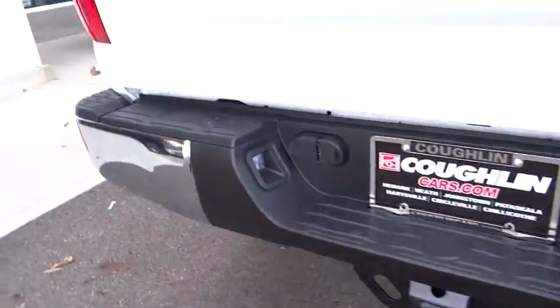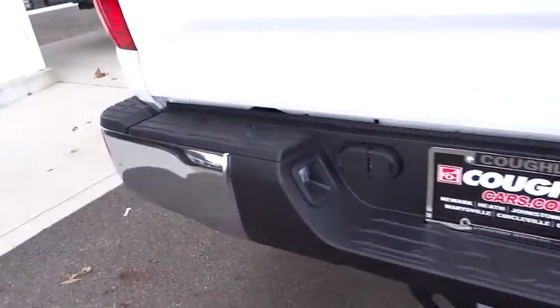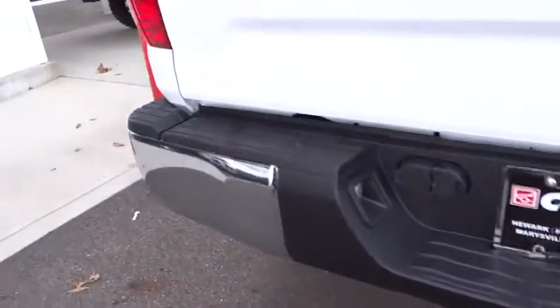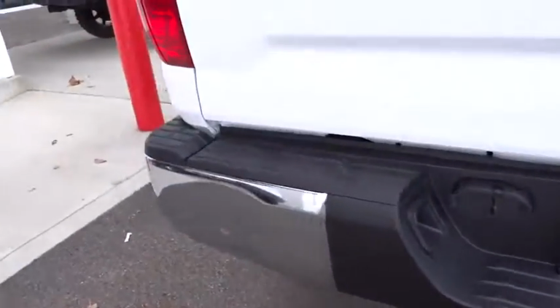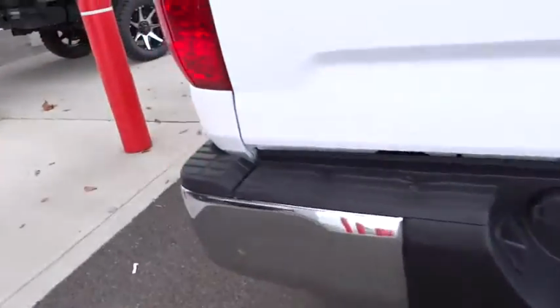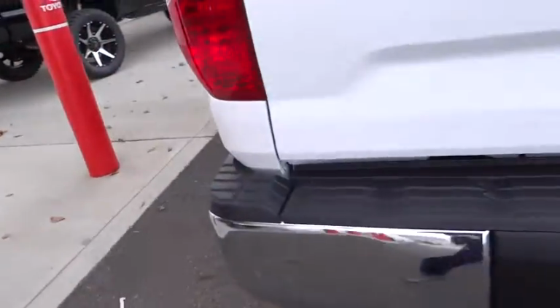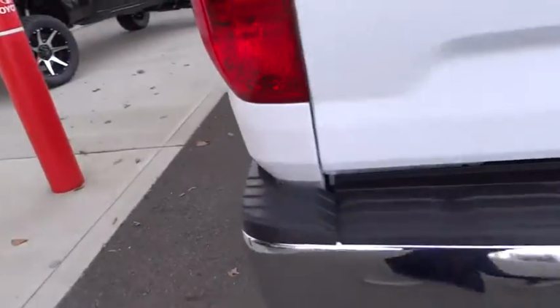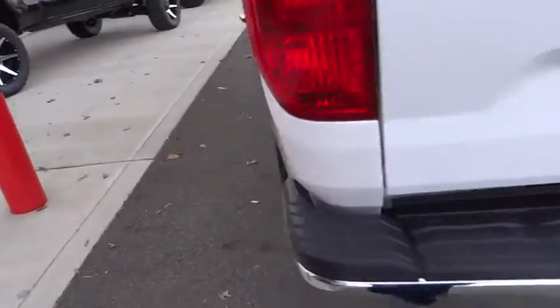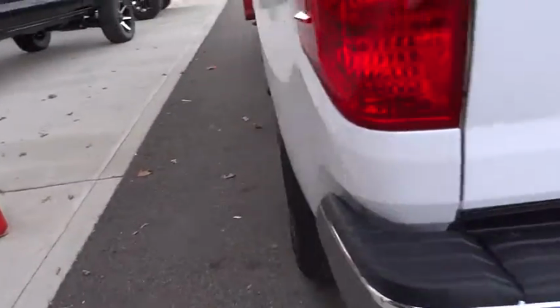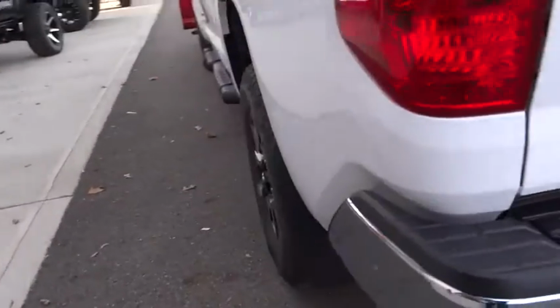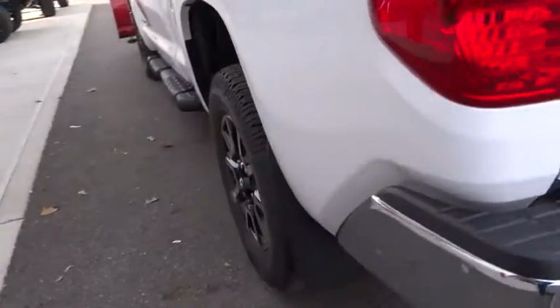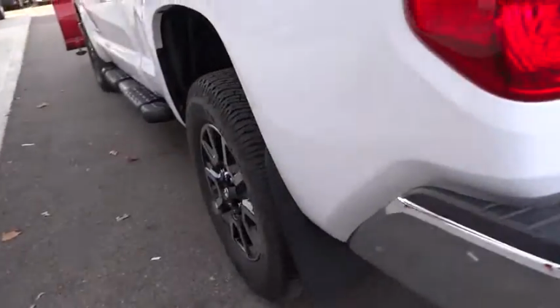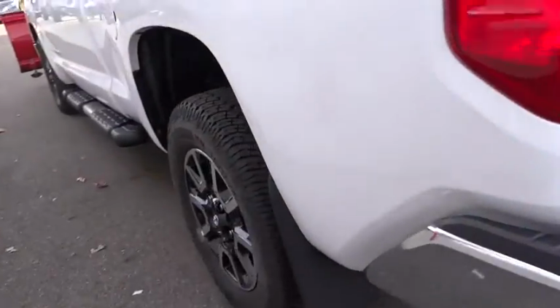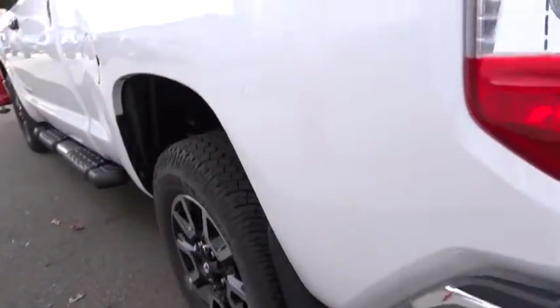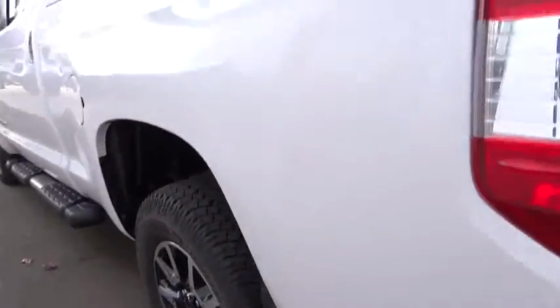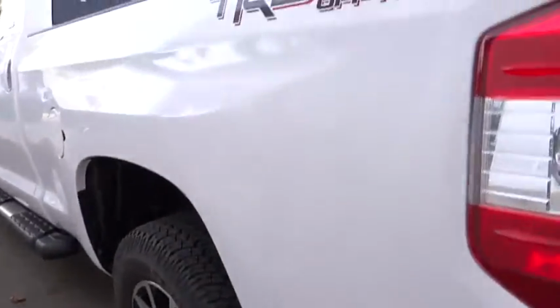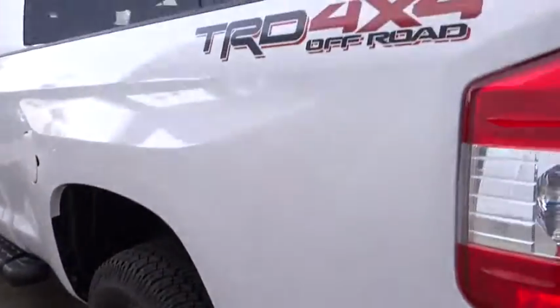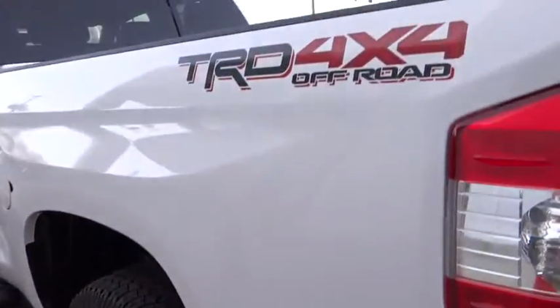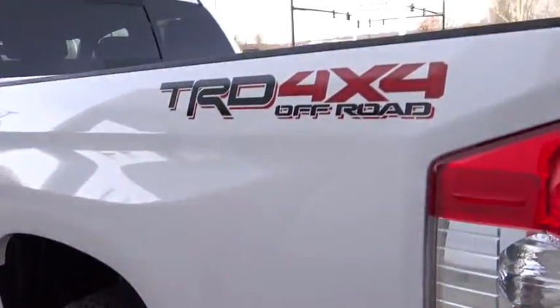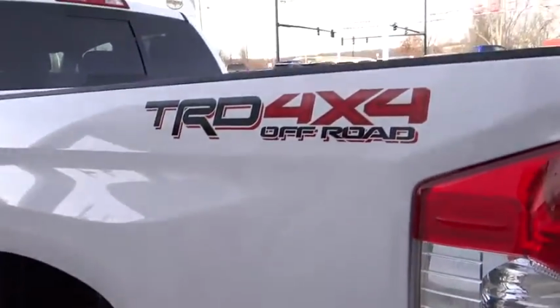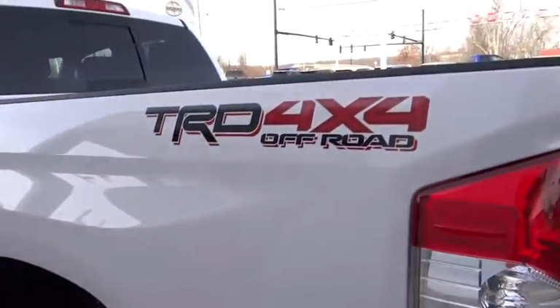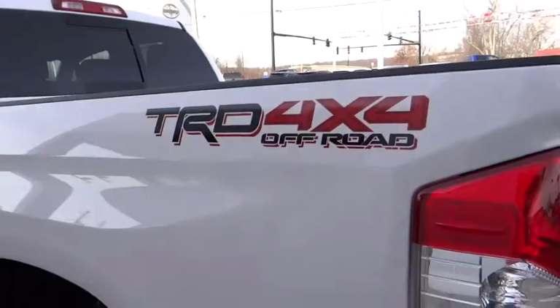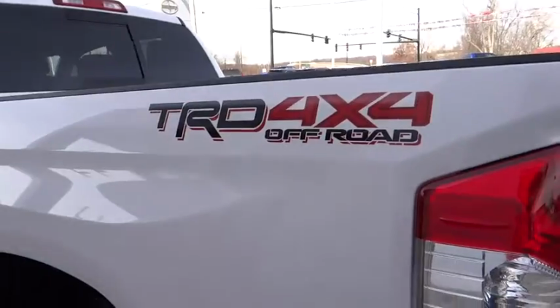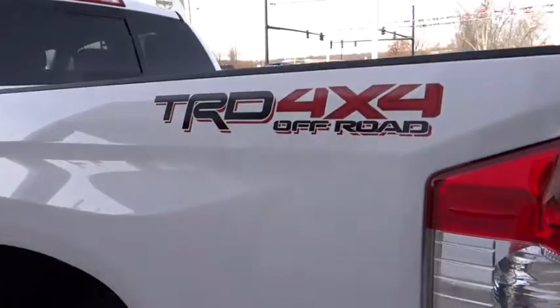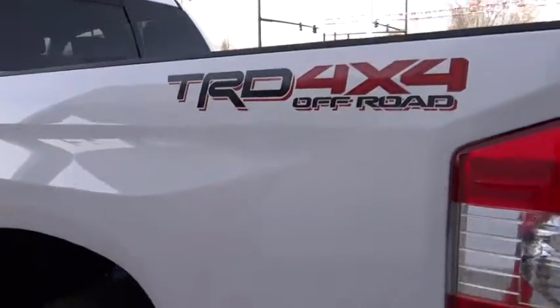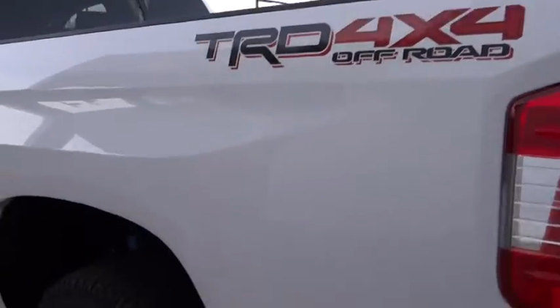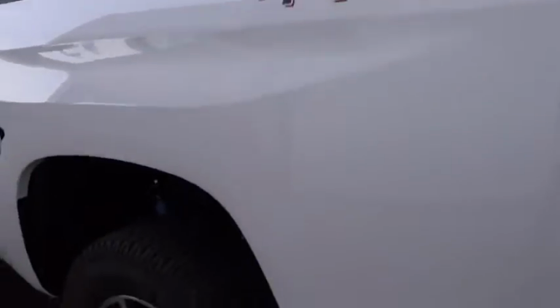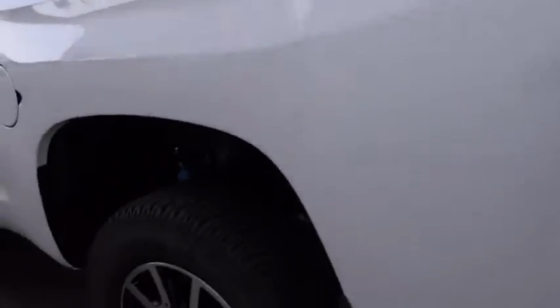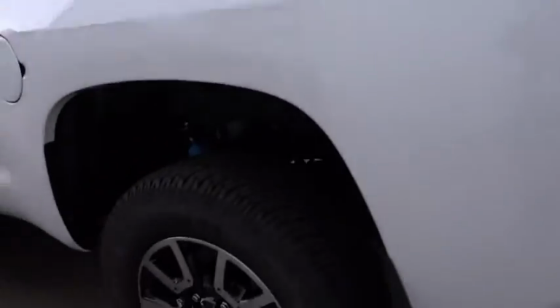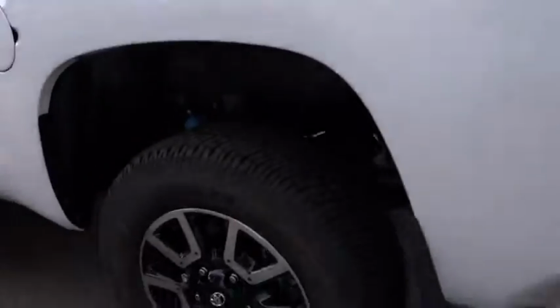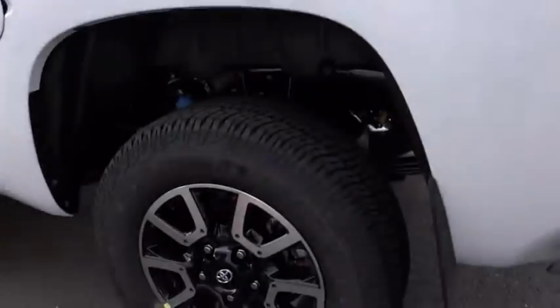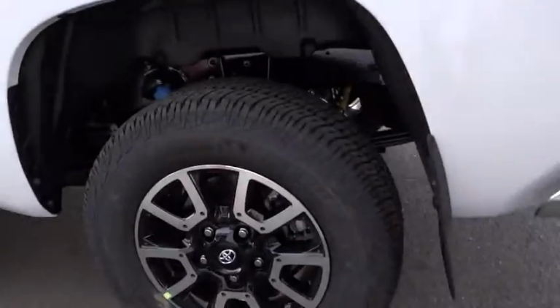With a towing capacity of up to 10,000 plus pounds and a payload capacity of over 2,000 pounds, the Tundra is the perfect mix of power and efficiency. This vehicle has less than 100 miles.